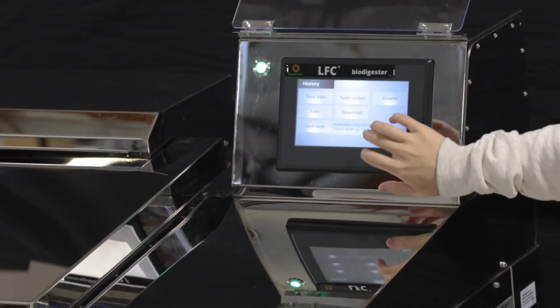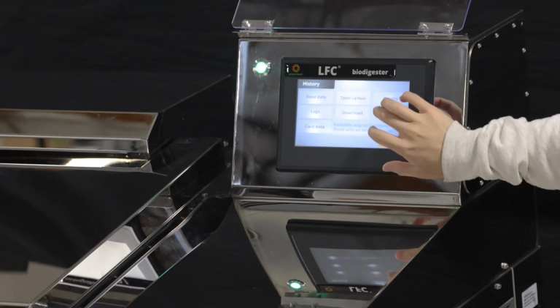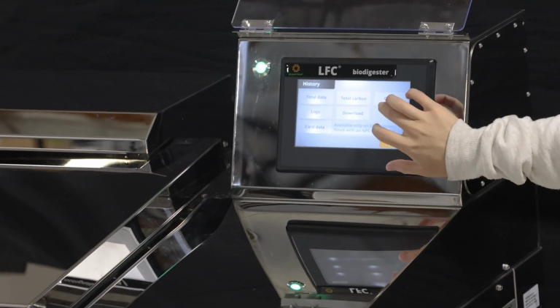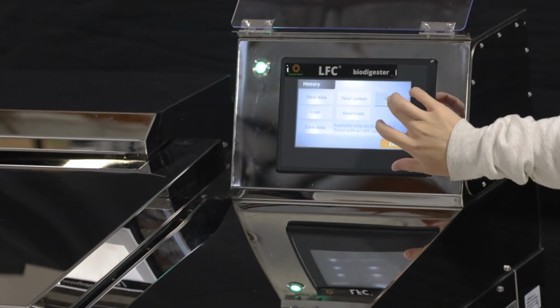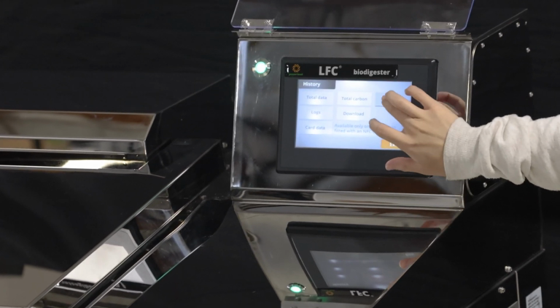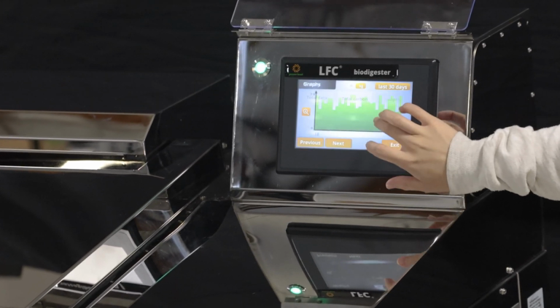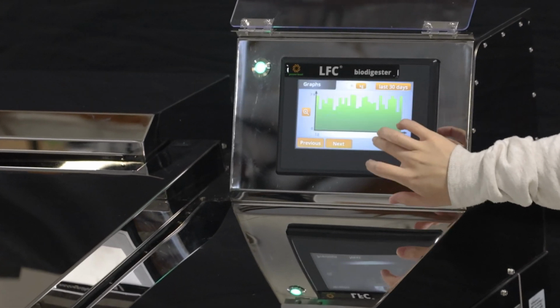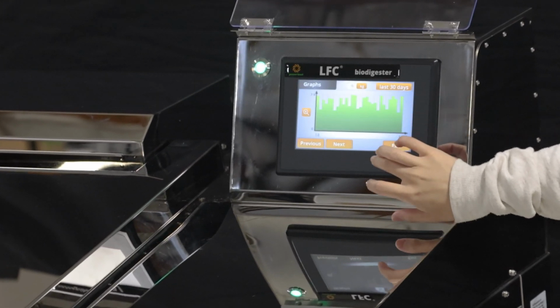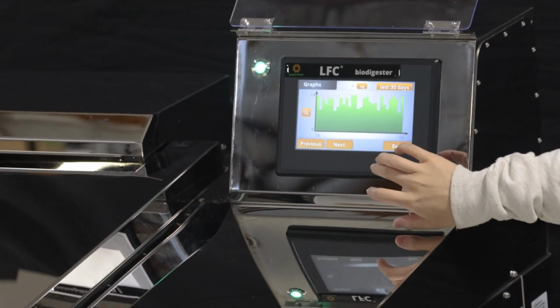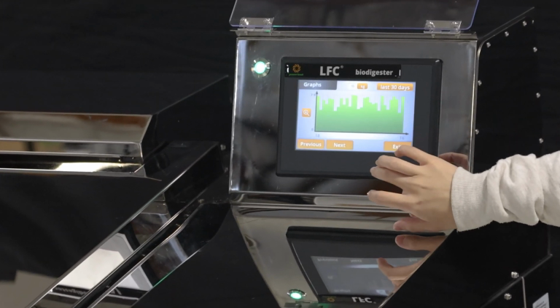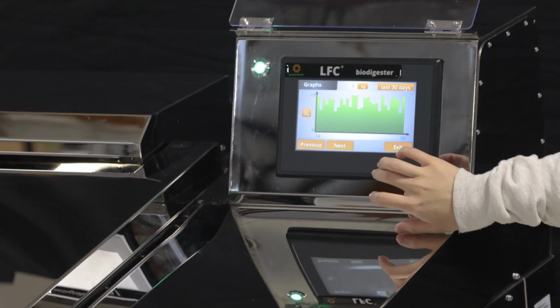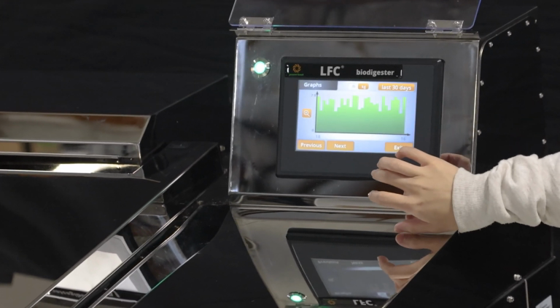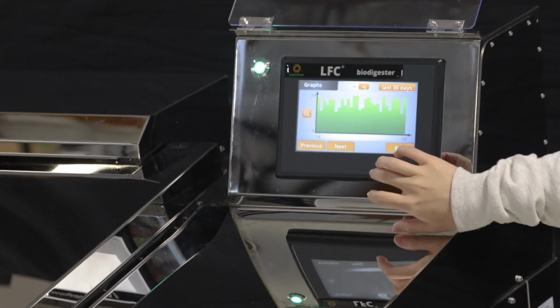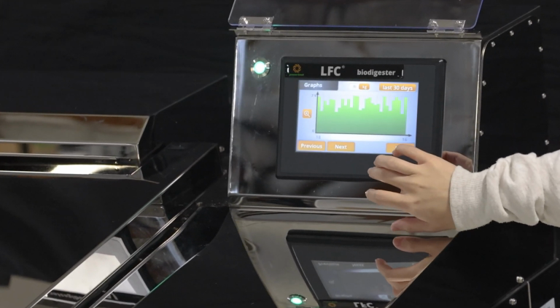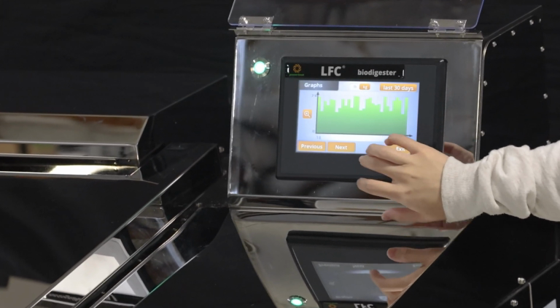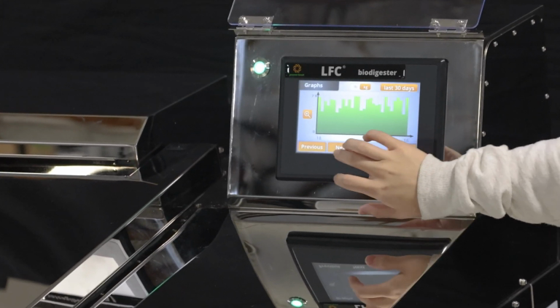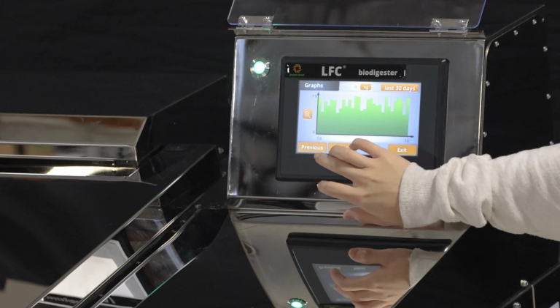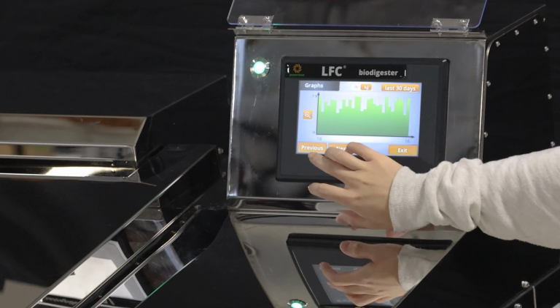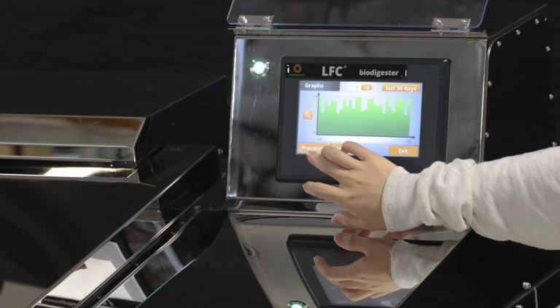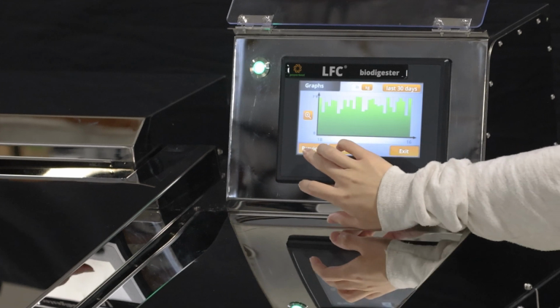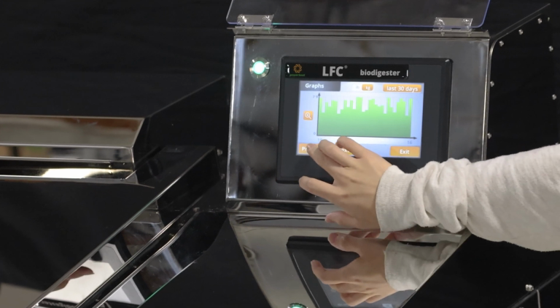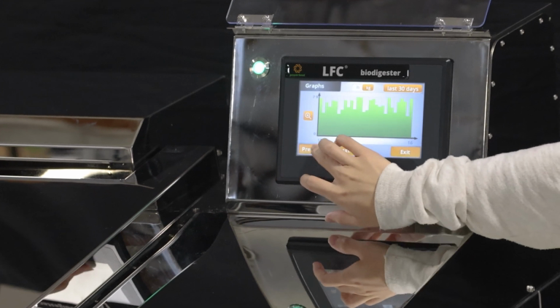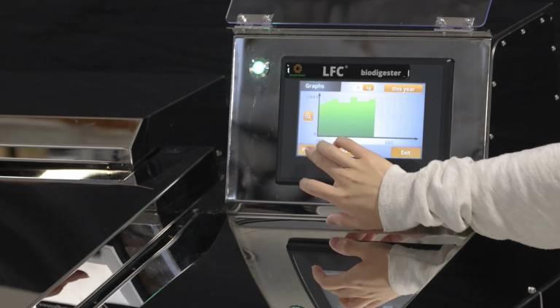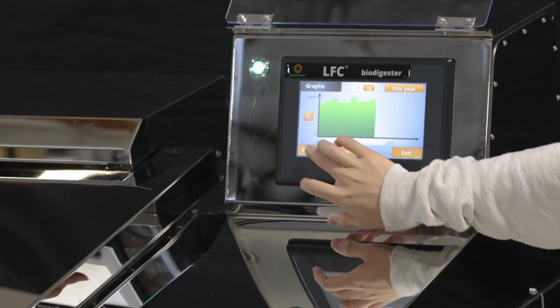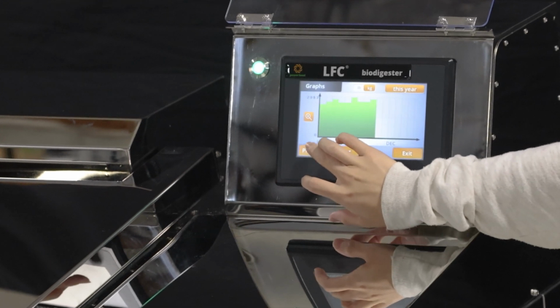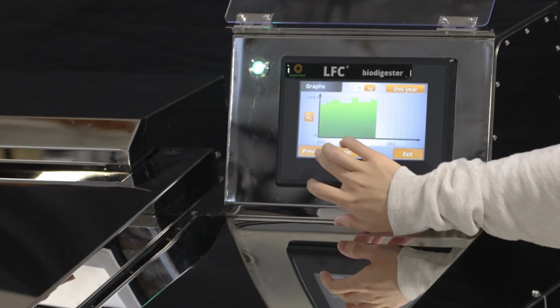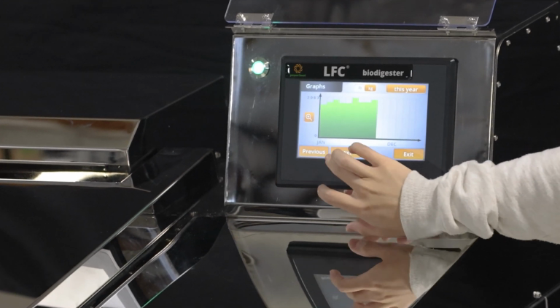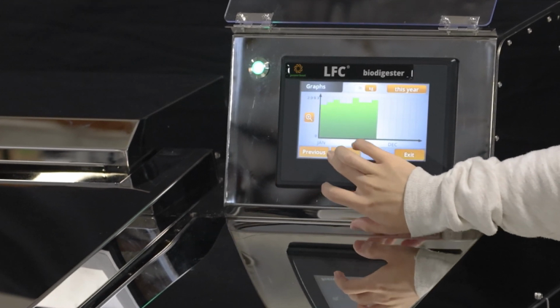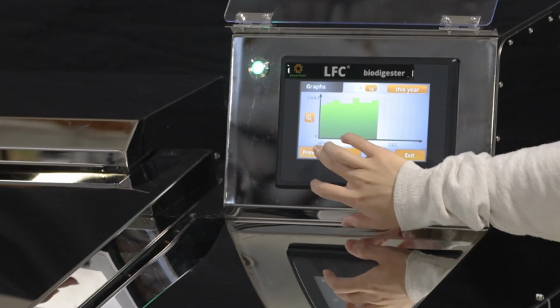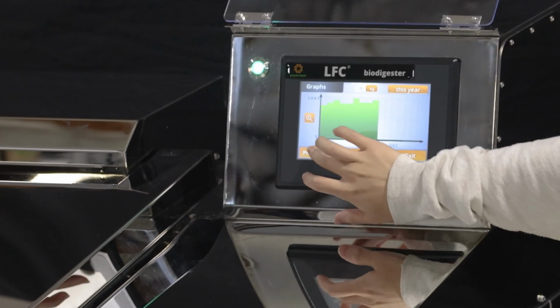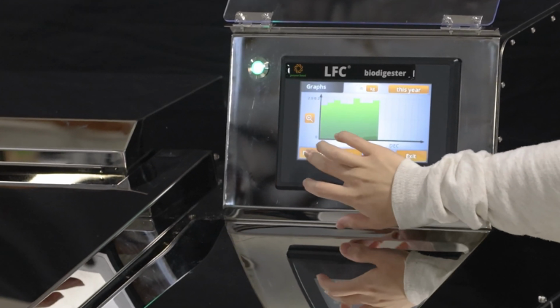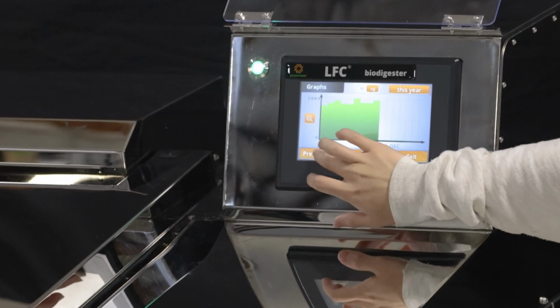The LFC 200 reports the food waste weight graphically and numerically on its color touch screen.